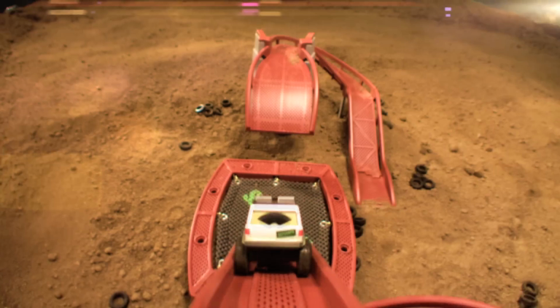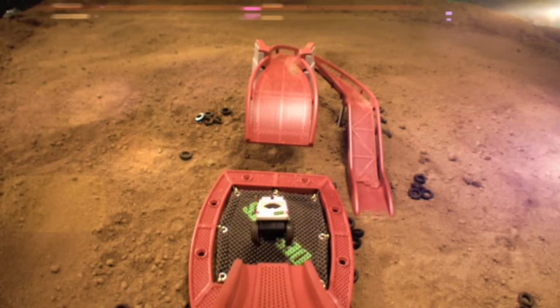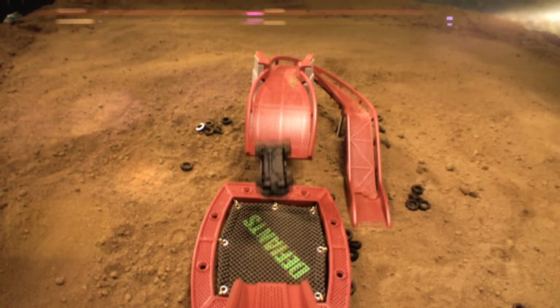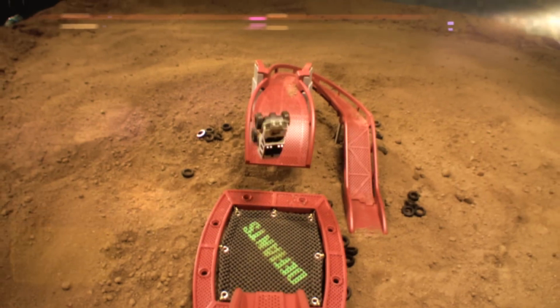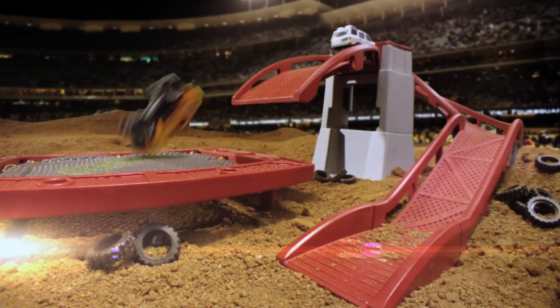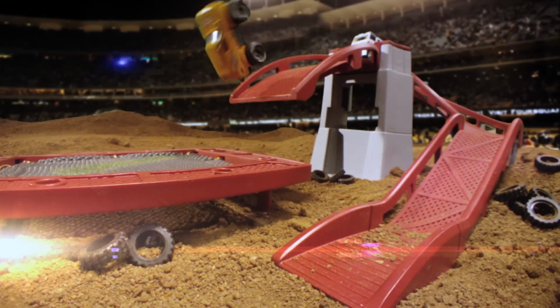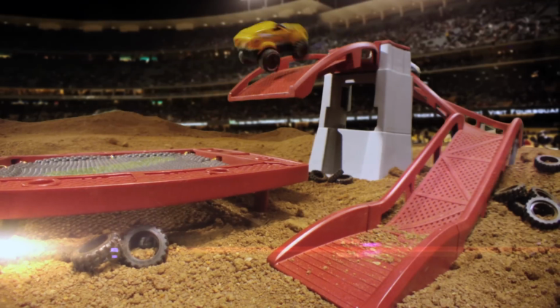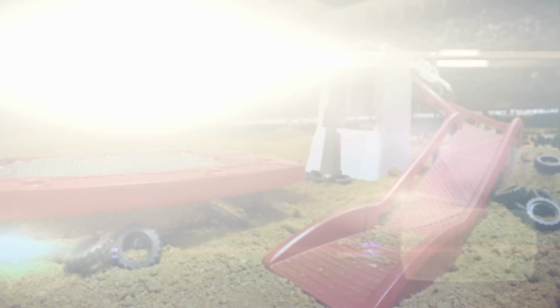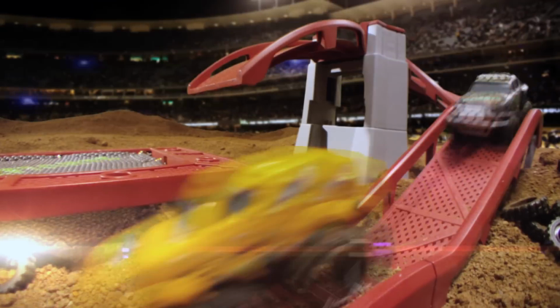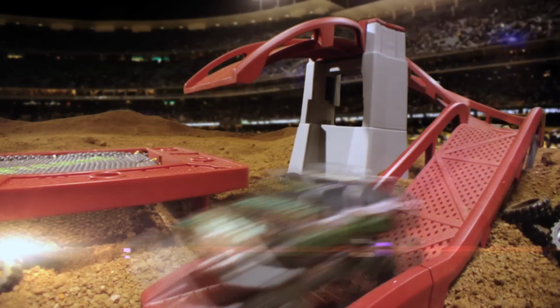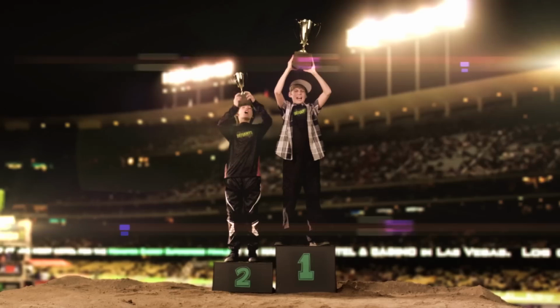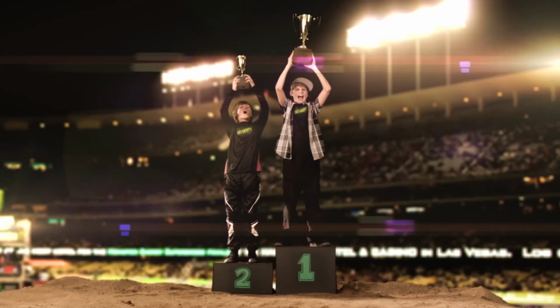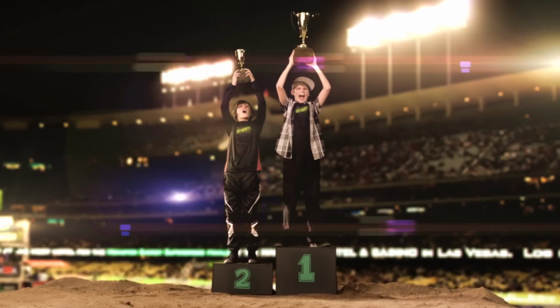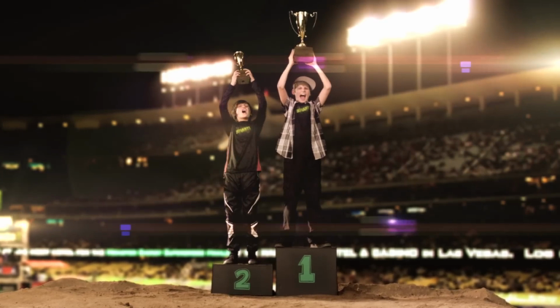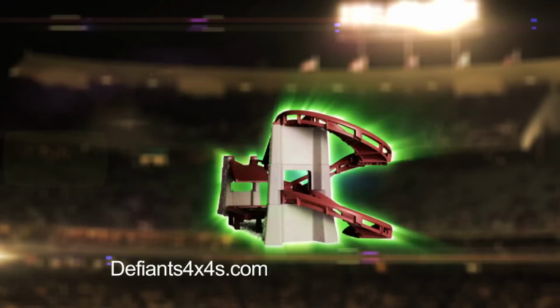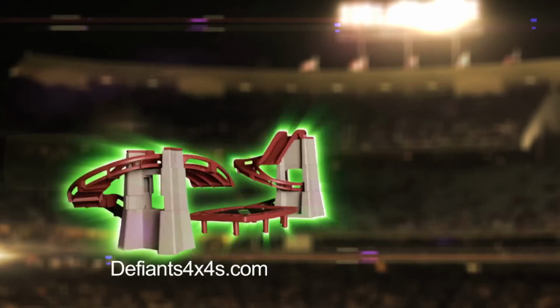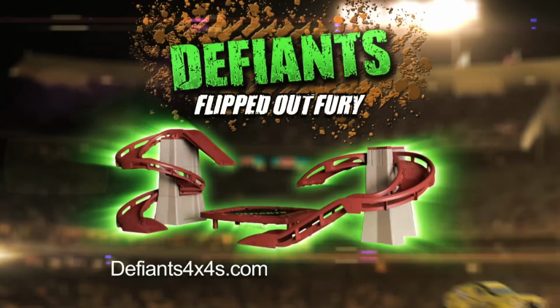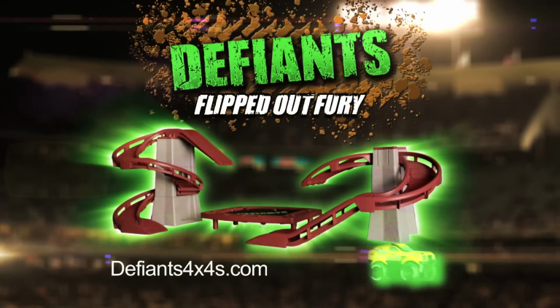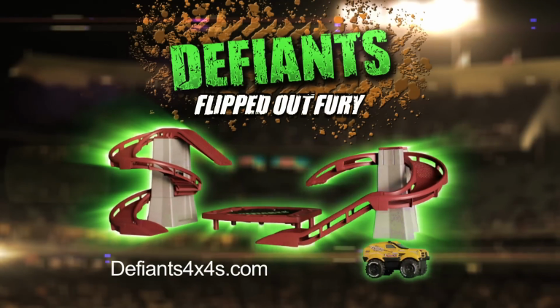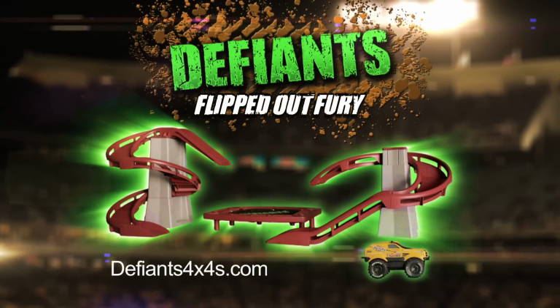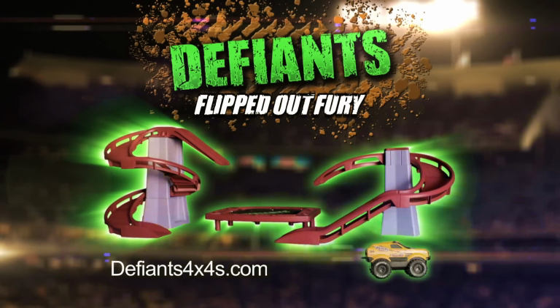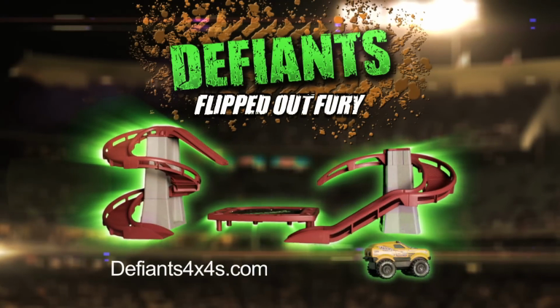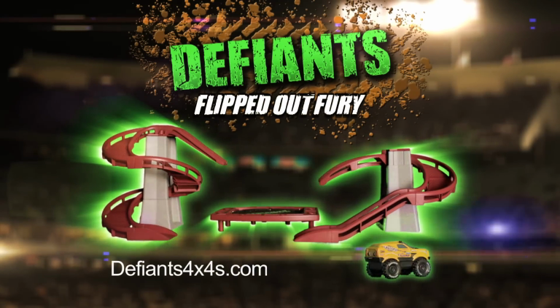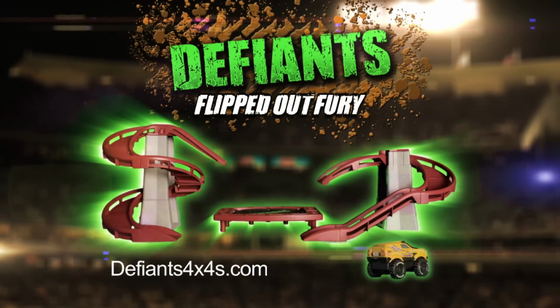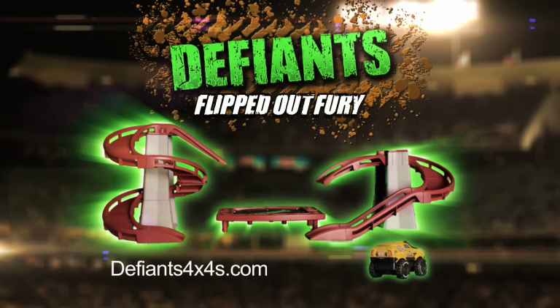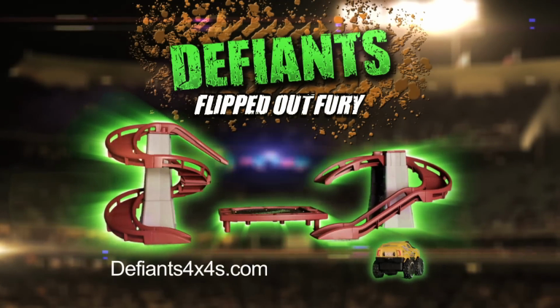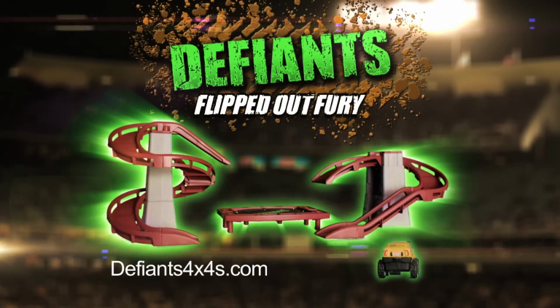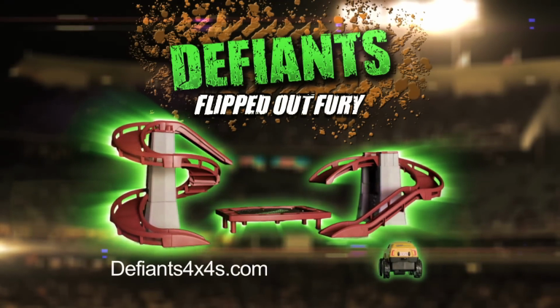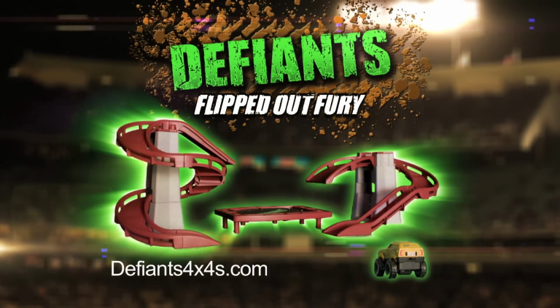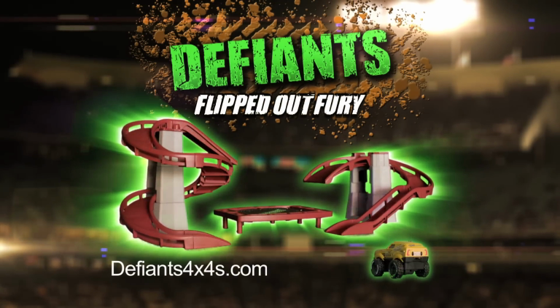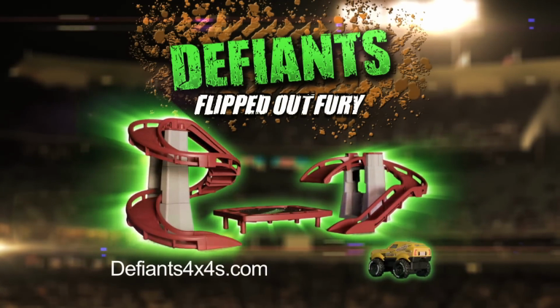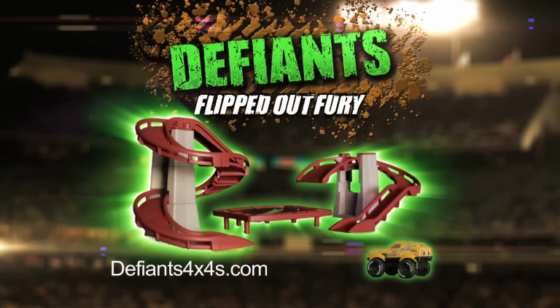Flipped Off Fury includes a special edition 4x4 rally car! Batteries not included! Defiance! Defy your limit!